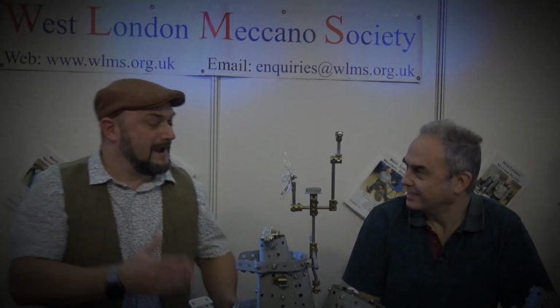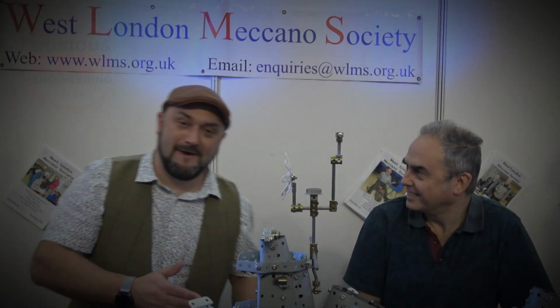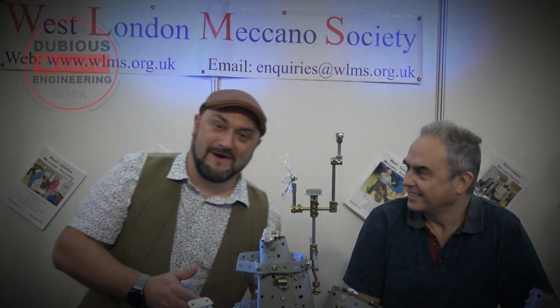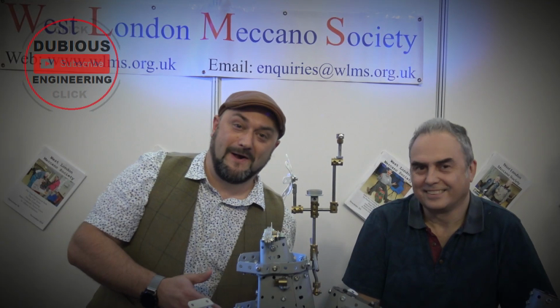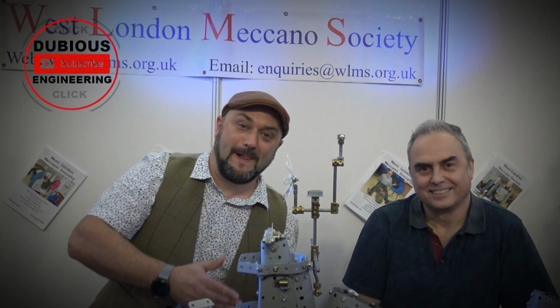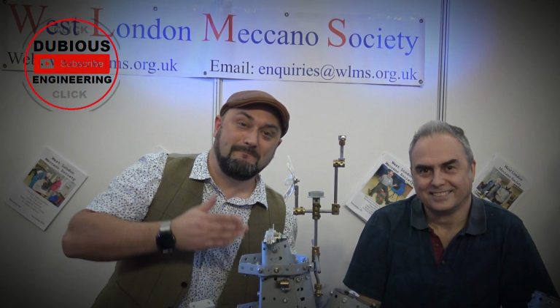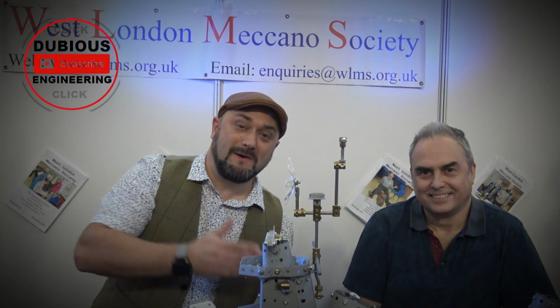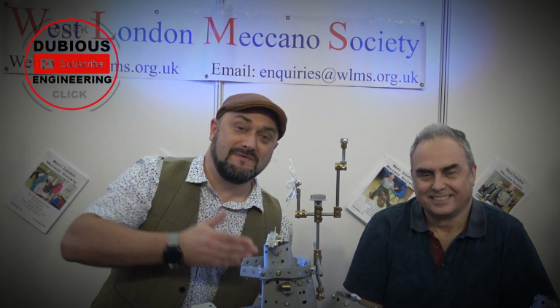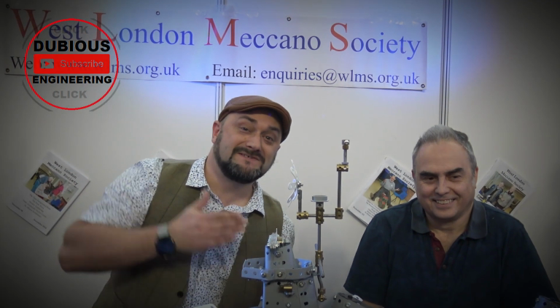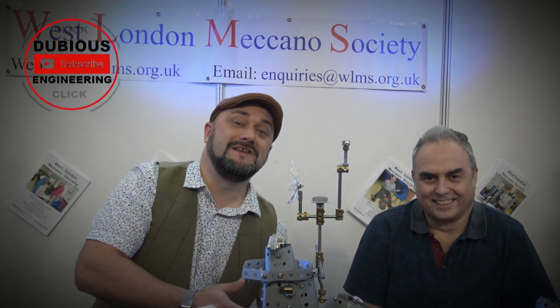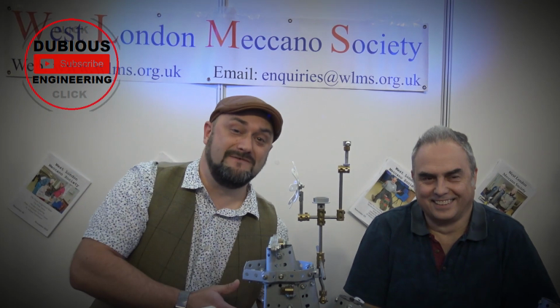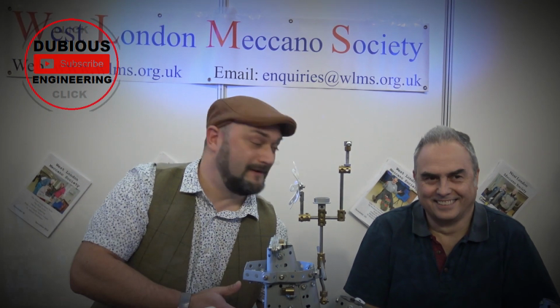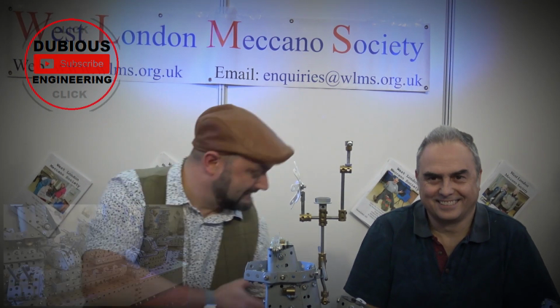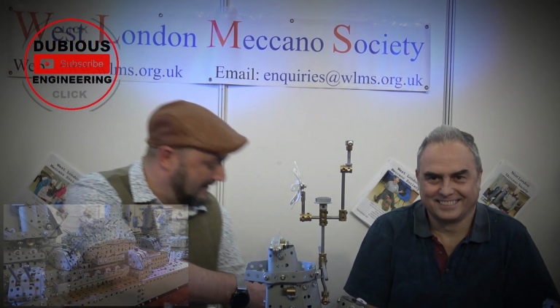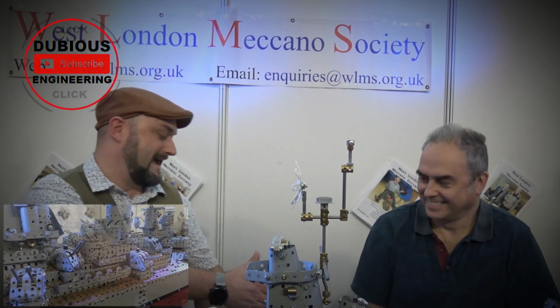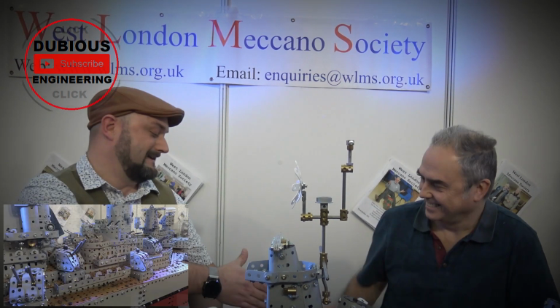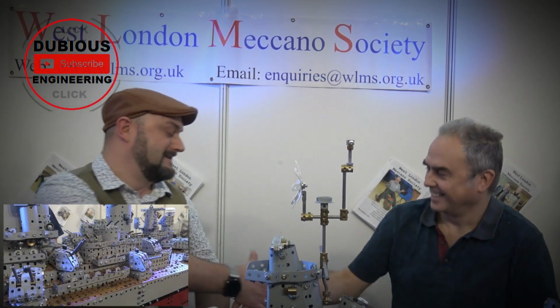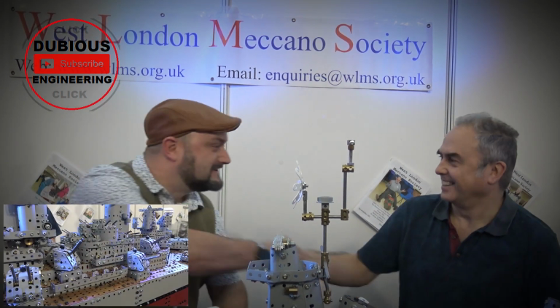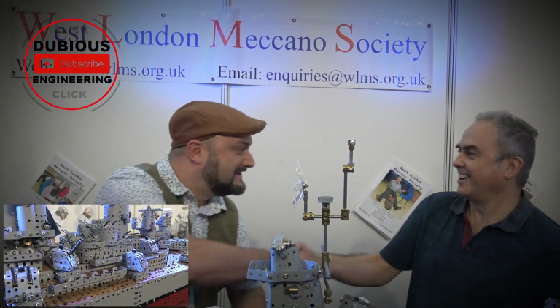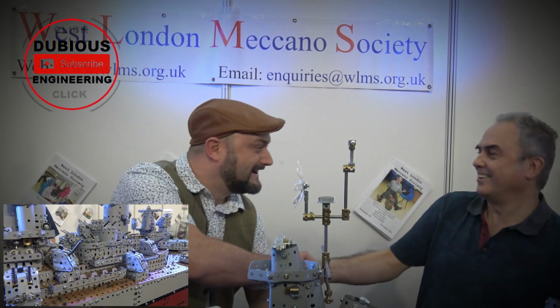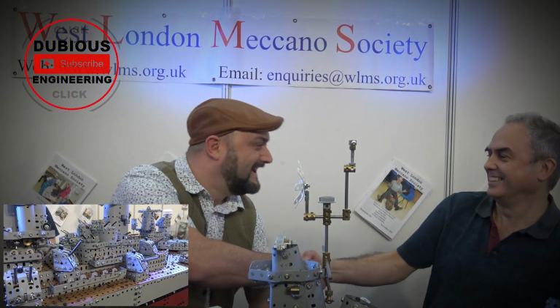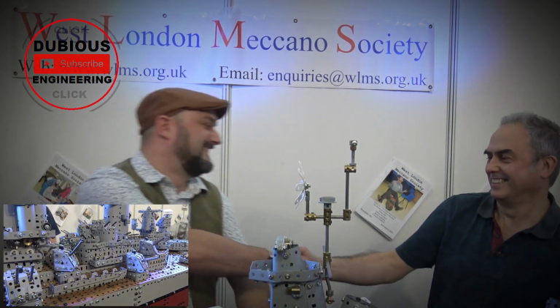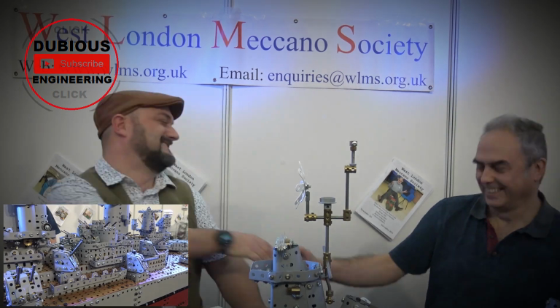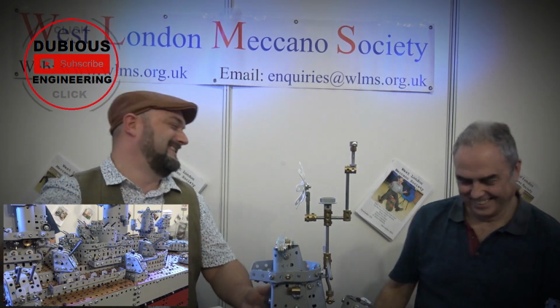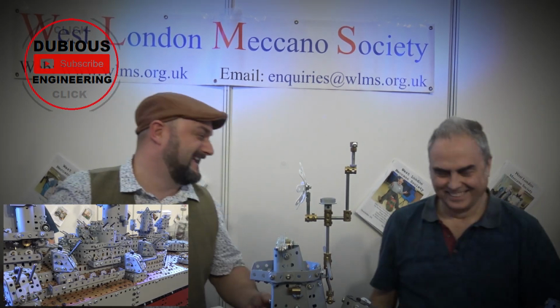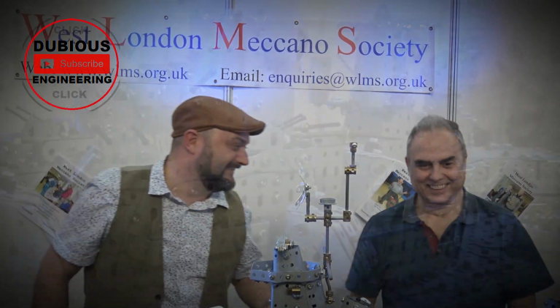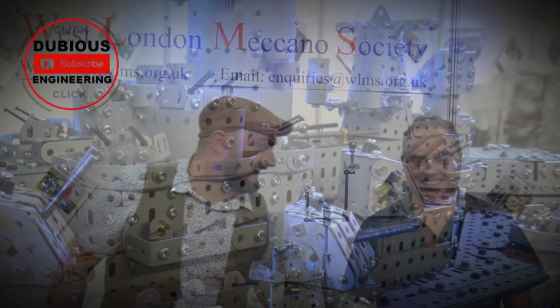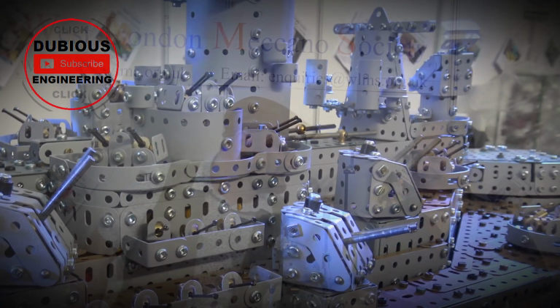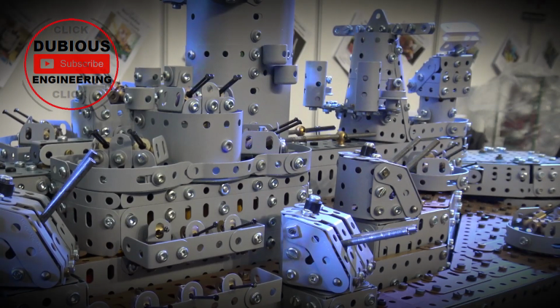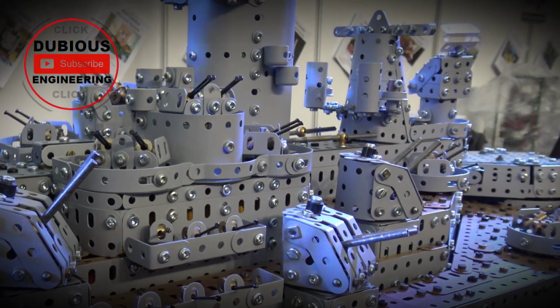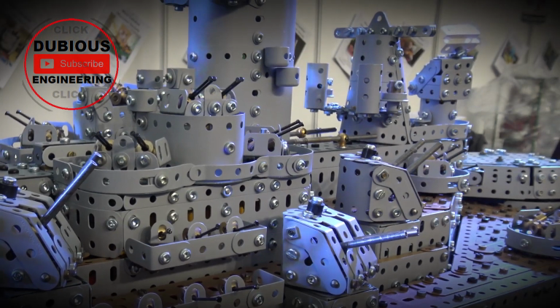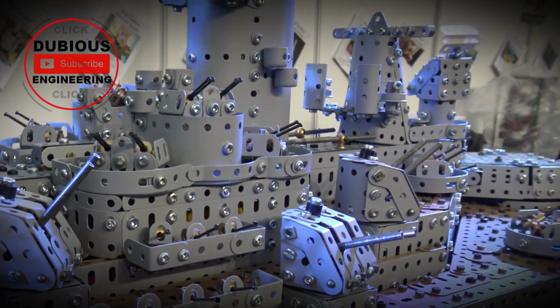Here we are, back with Steve. Hello mate. Good to see you again. You alright? Yeah, I'm fine. Excellent.